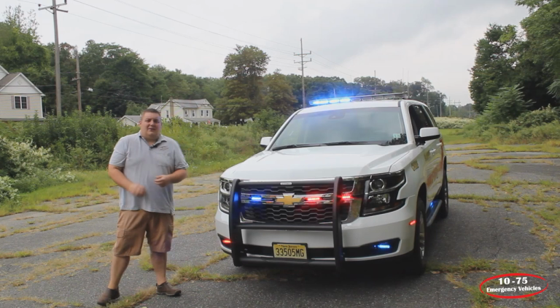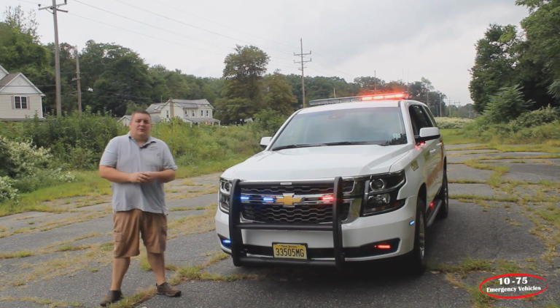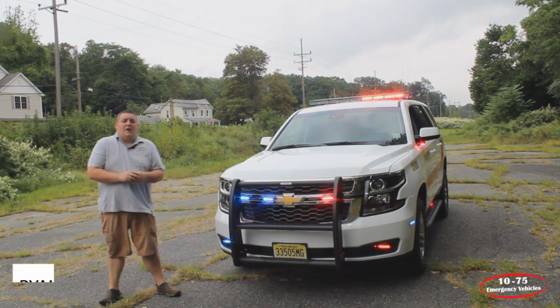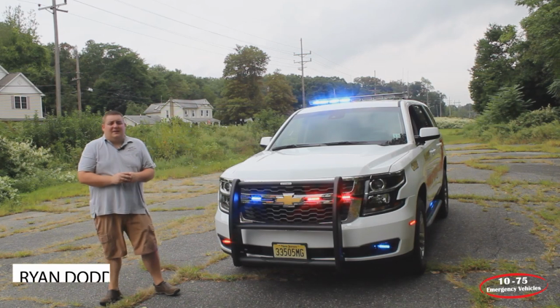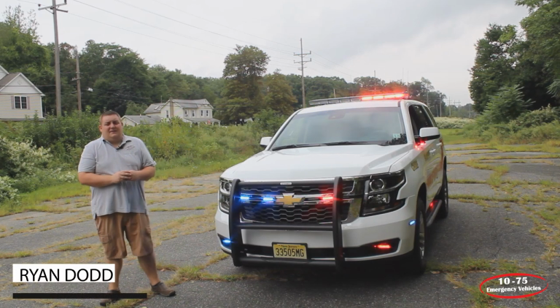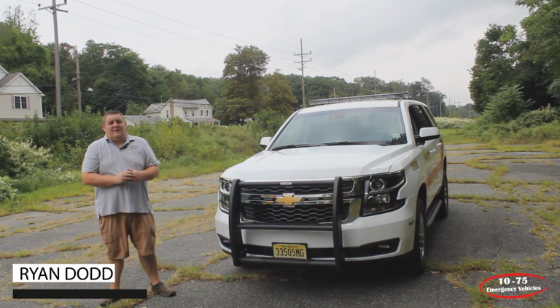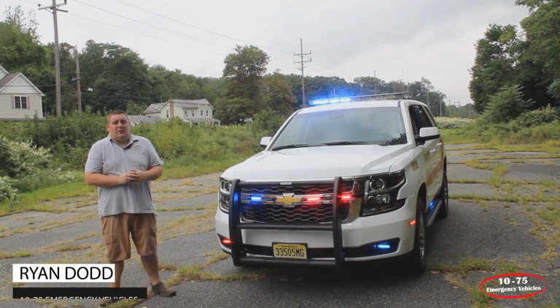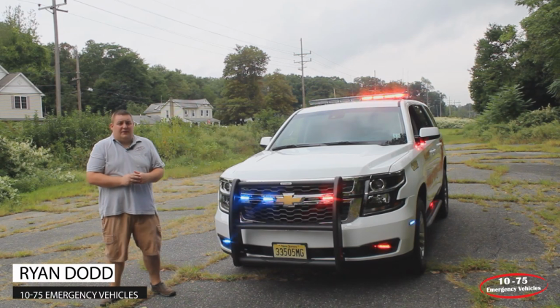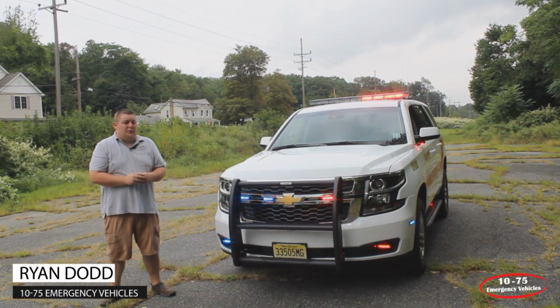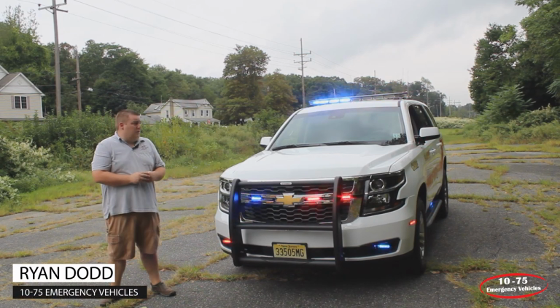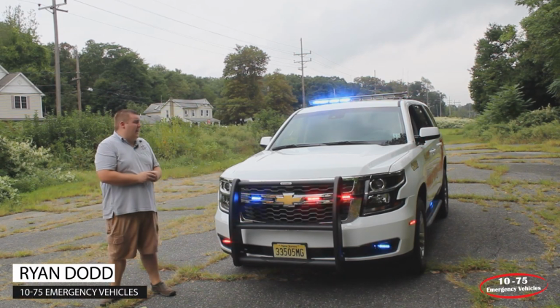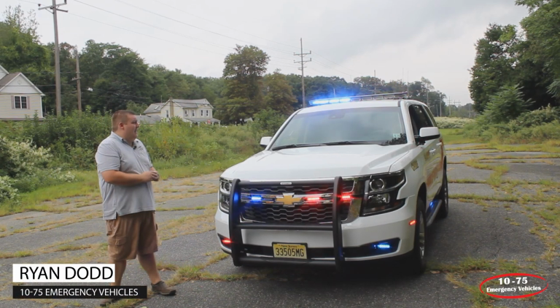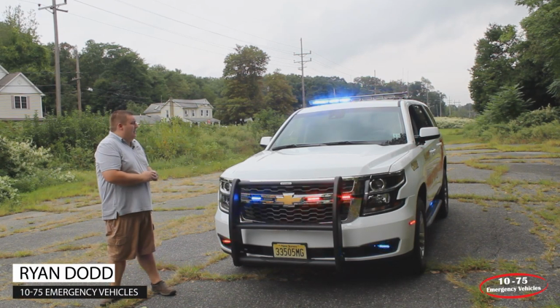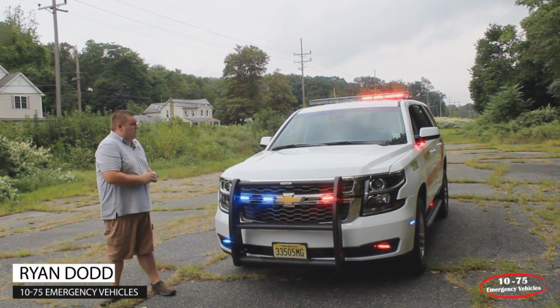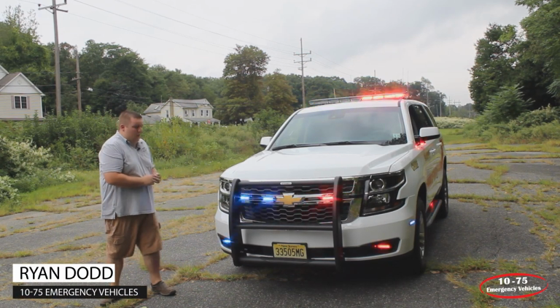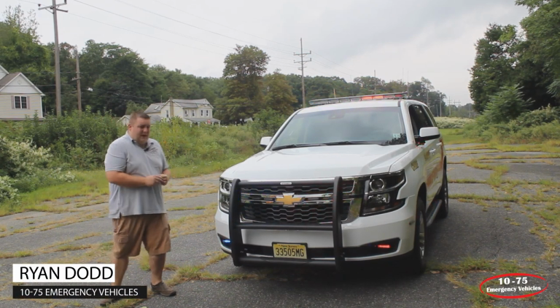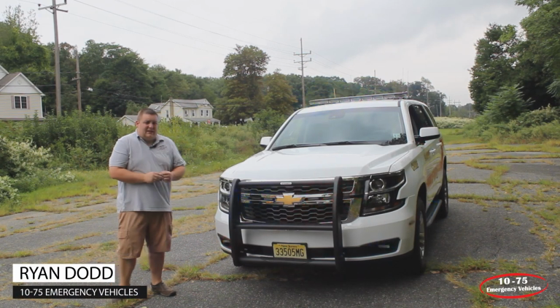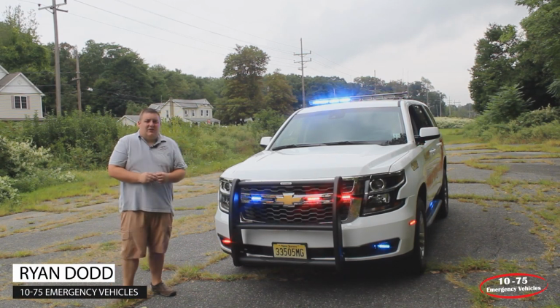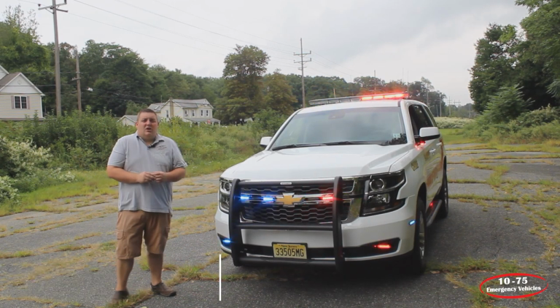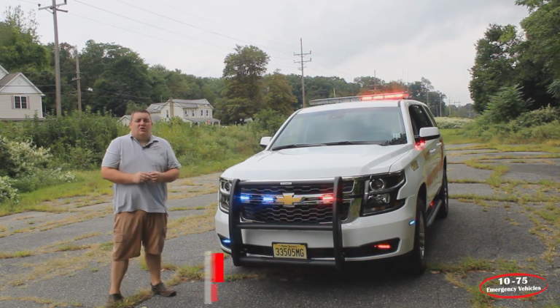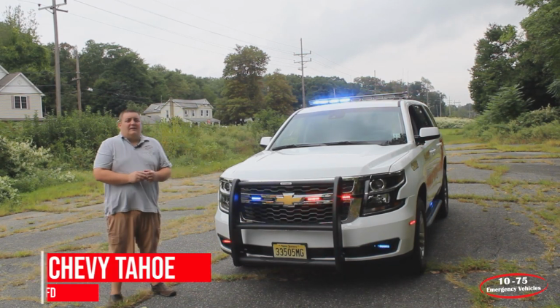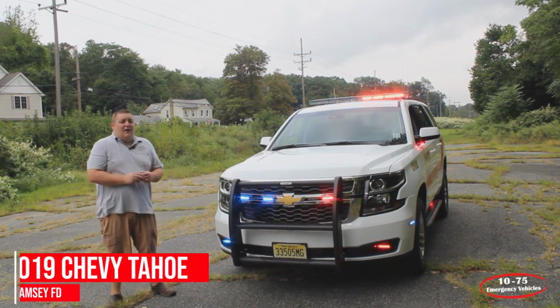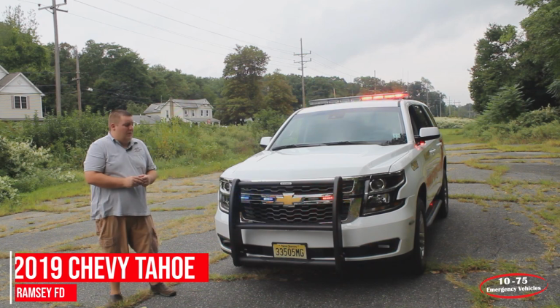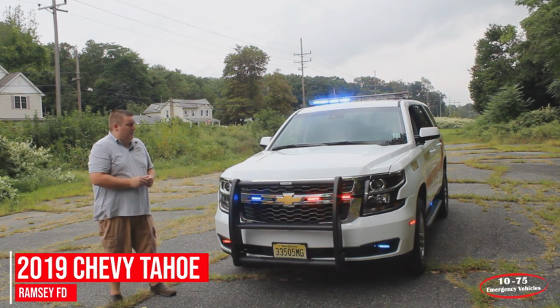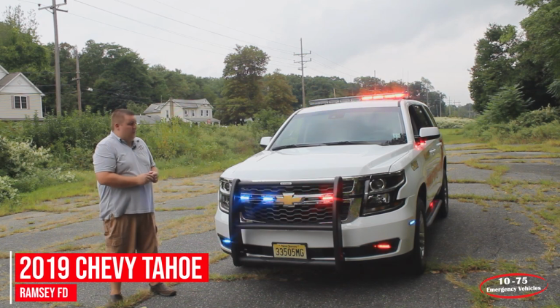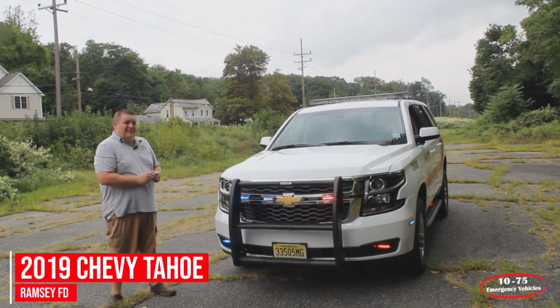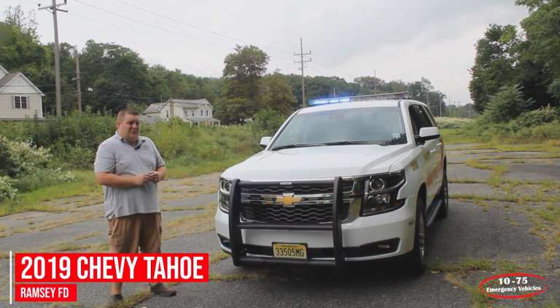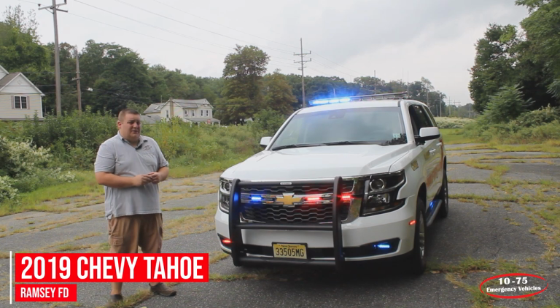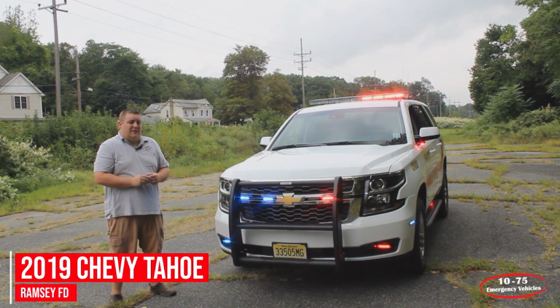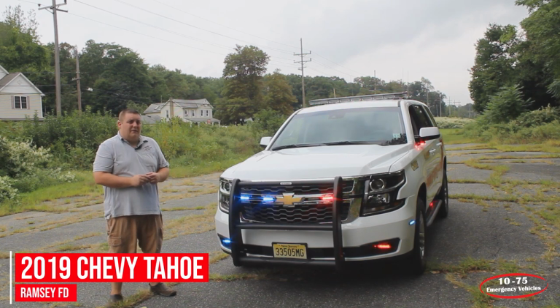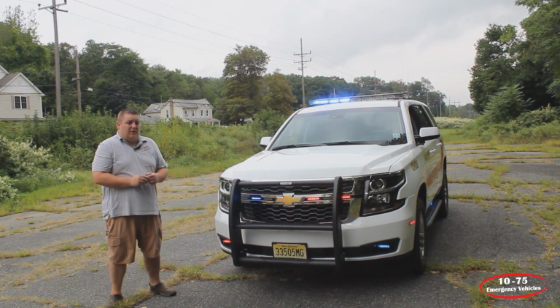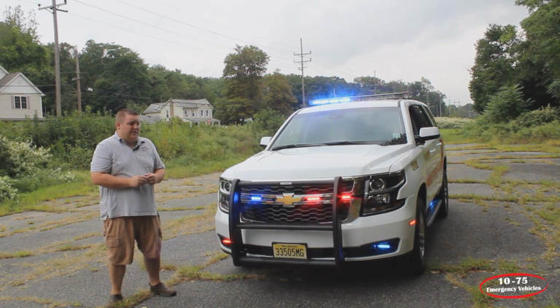How you doing? It's Ryan with 1075 Emergency Vehicles. What we're looking at is this 2019 Chevy Tahoe that we built for the Ramsey, New Jersey Fire Department.